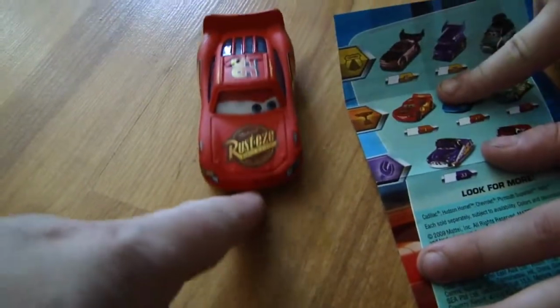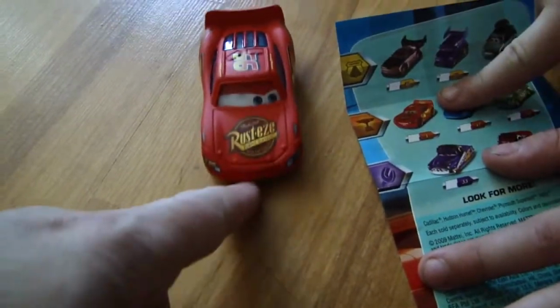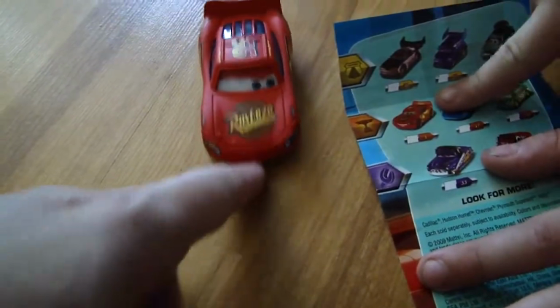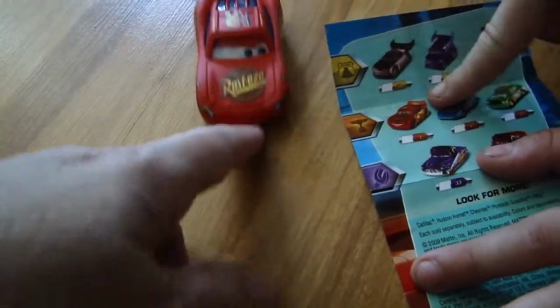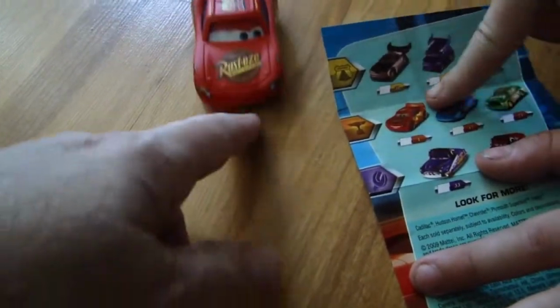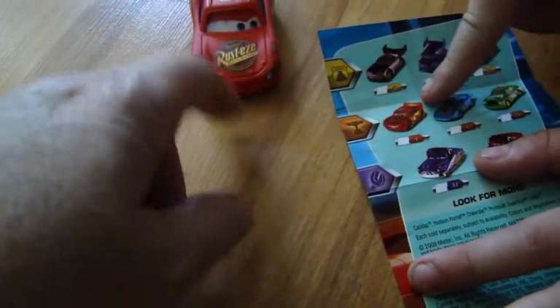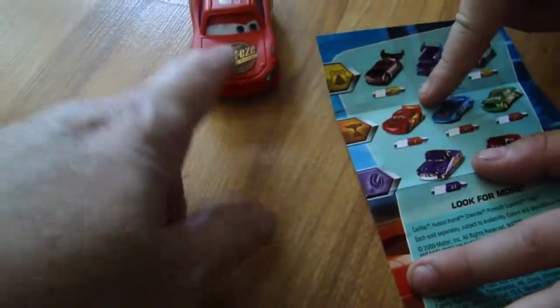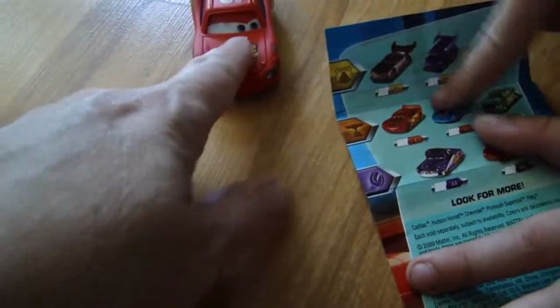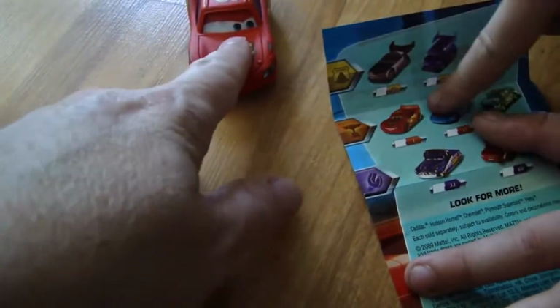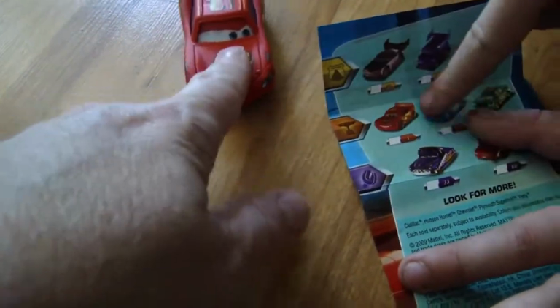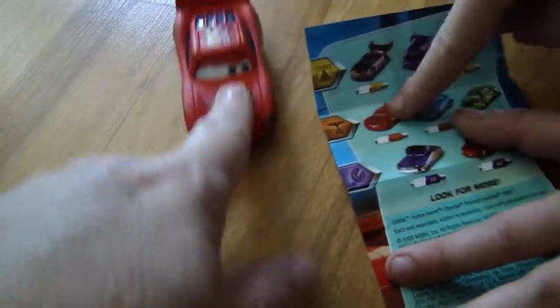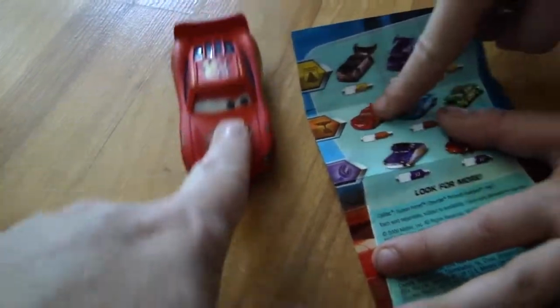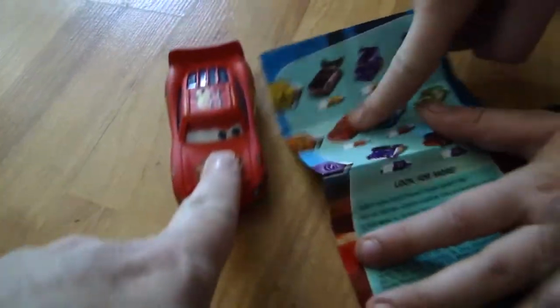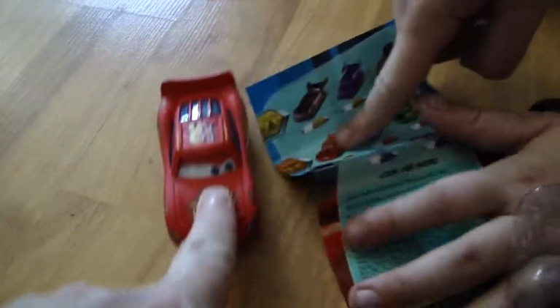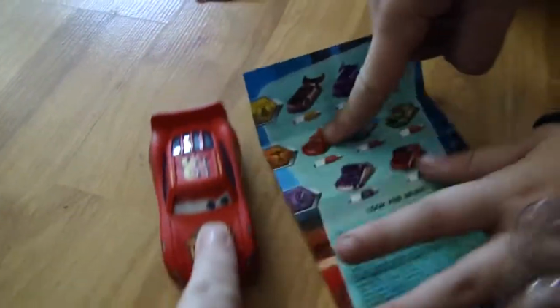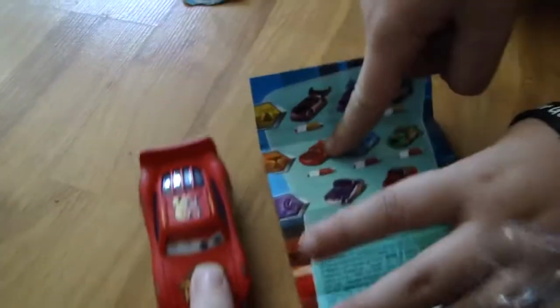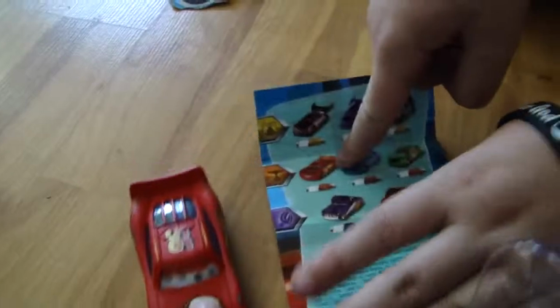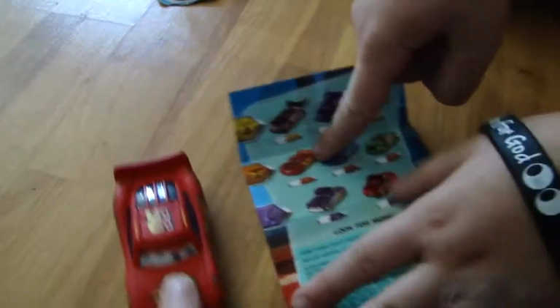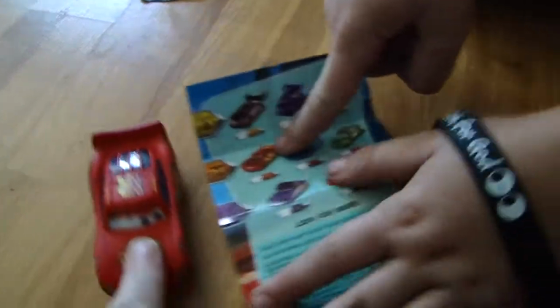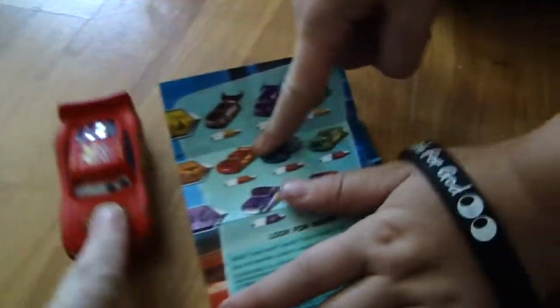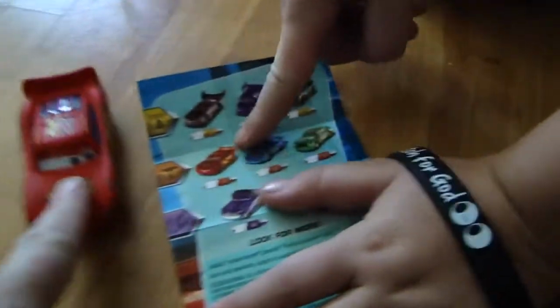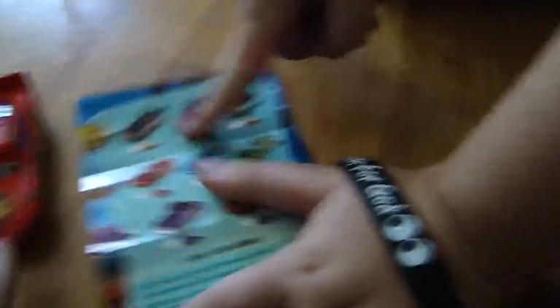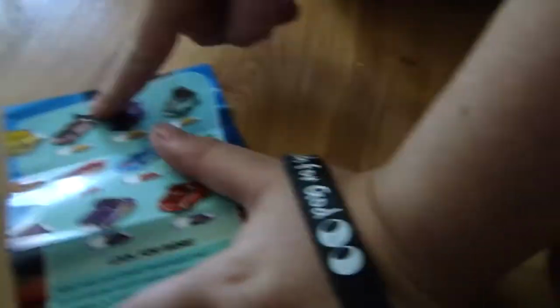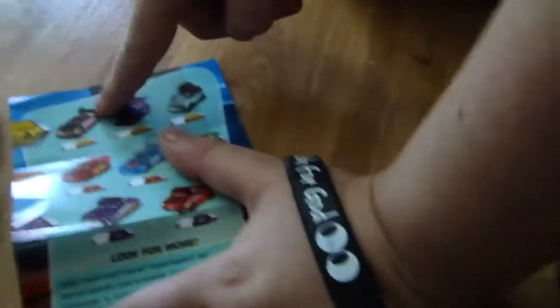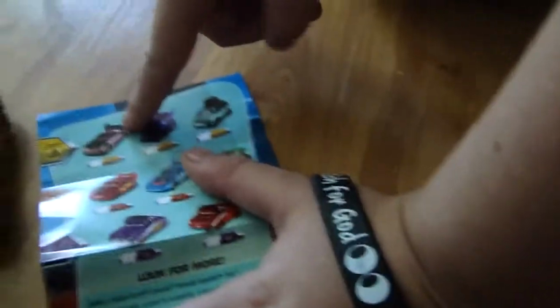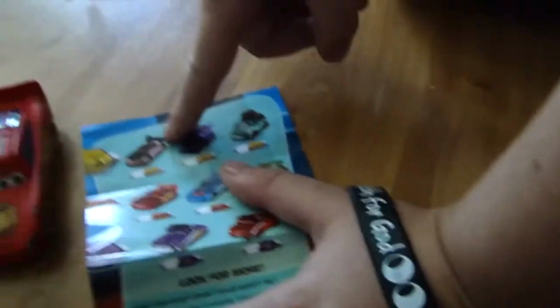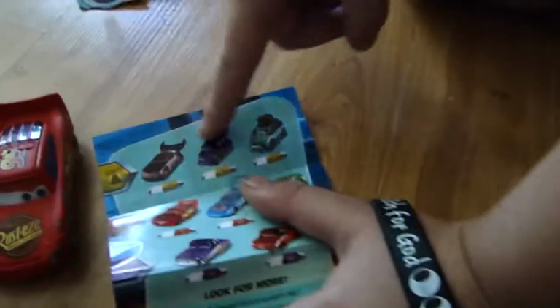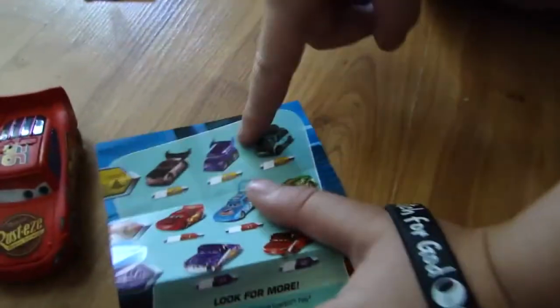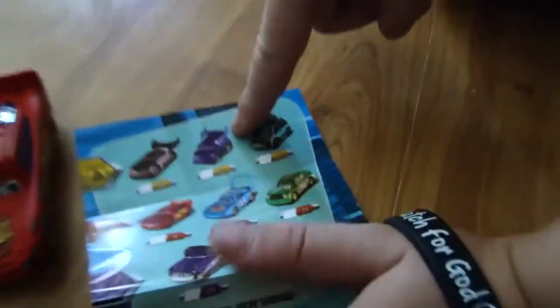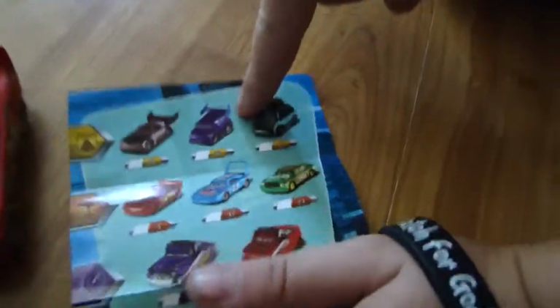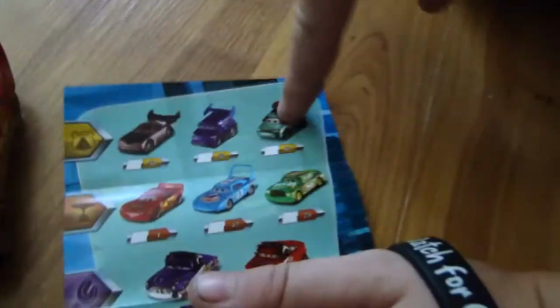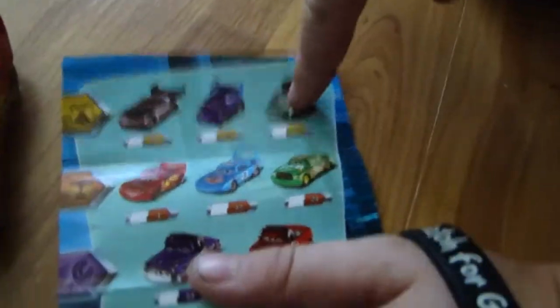The eyes change too. The eyes change. Here's a regular, and that's not the dirty one. Here's that one and that one.